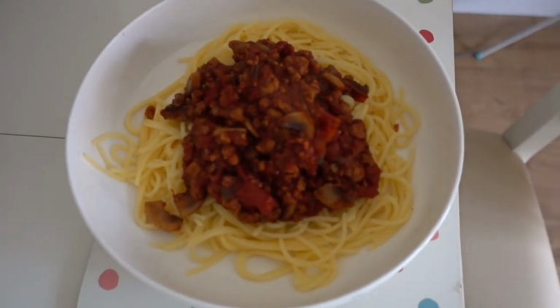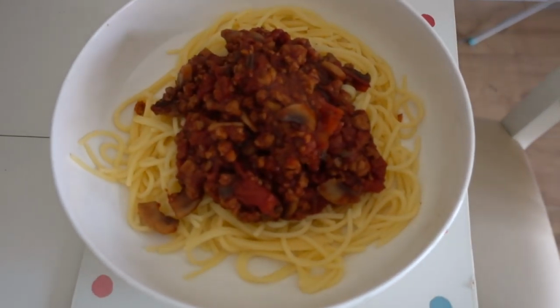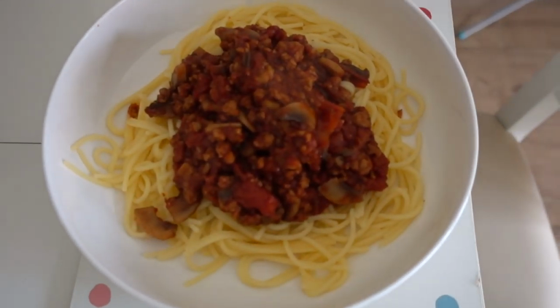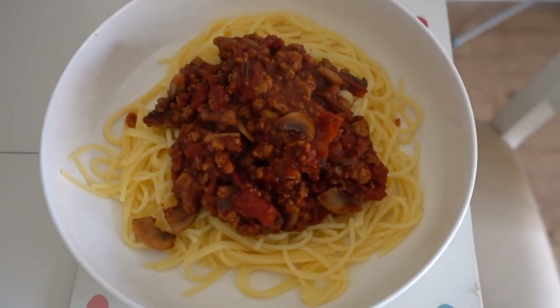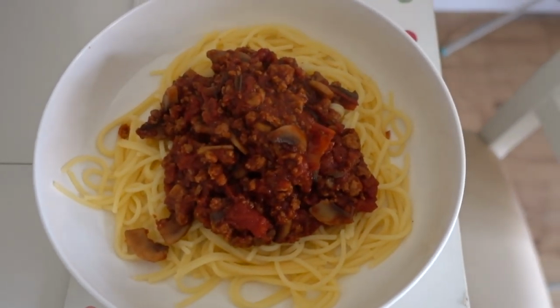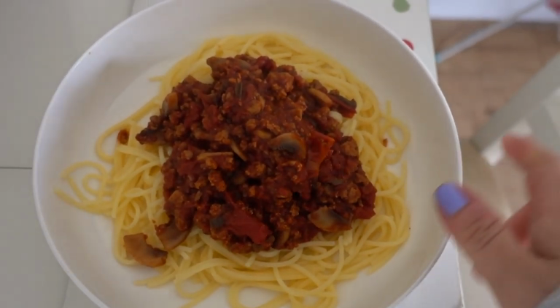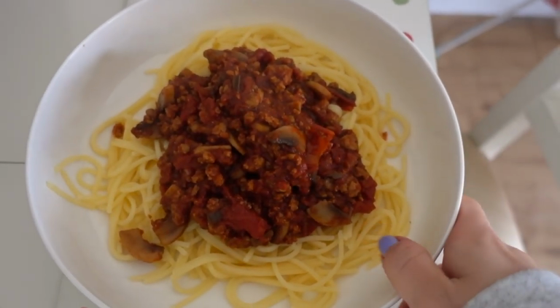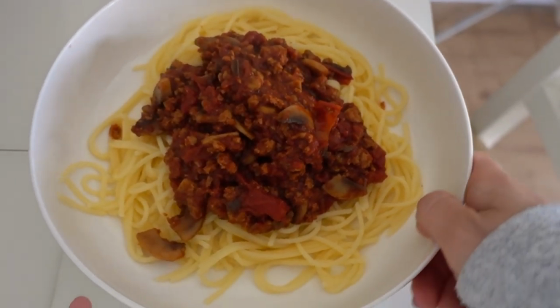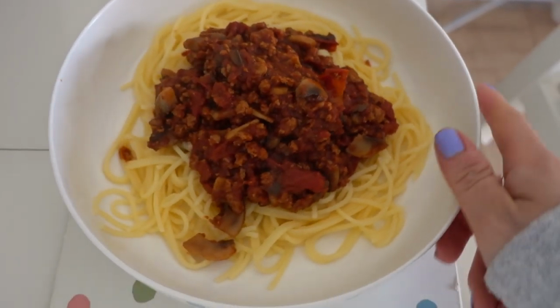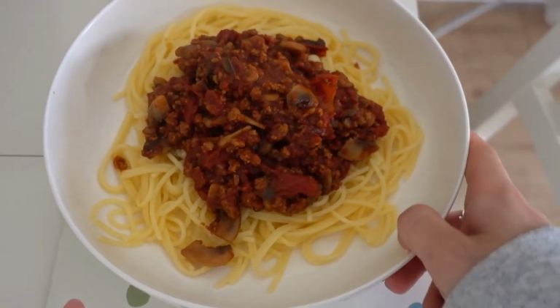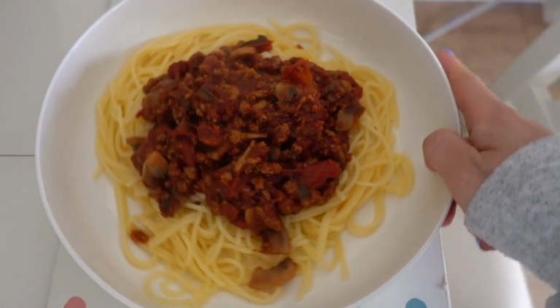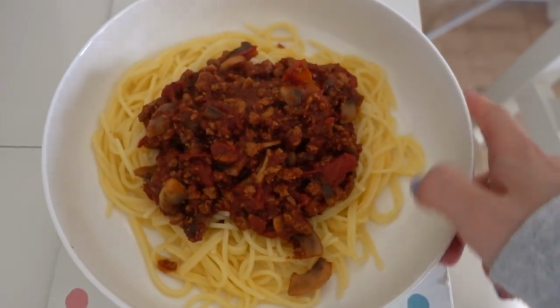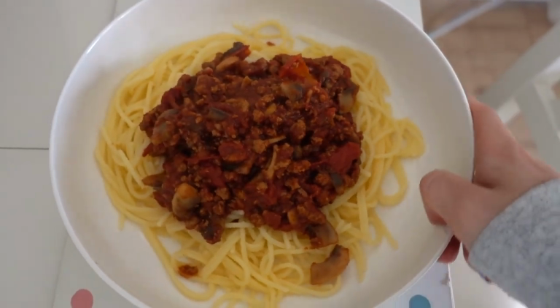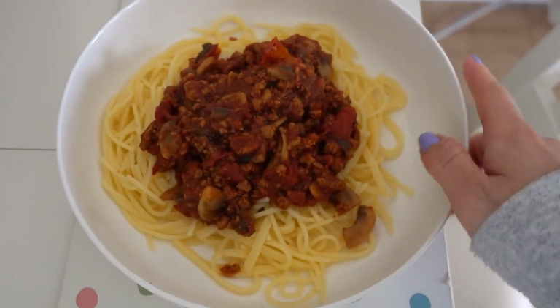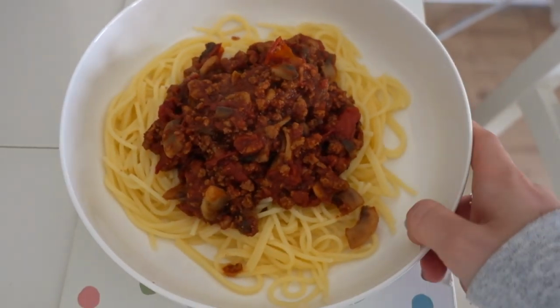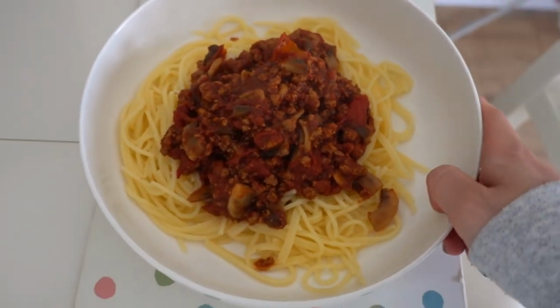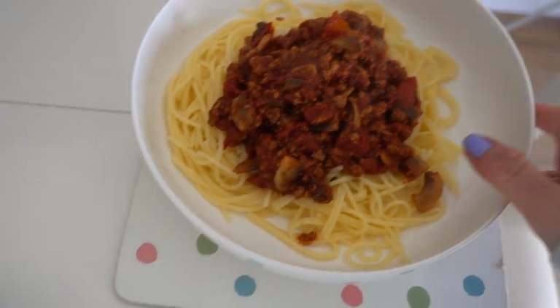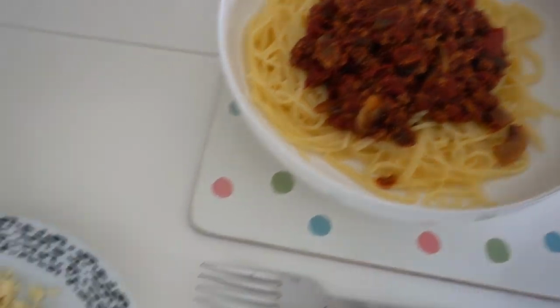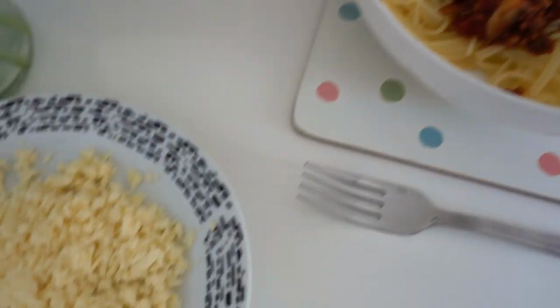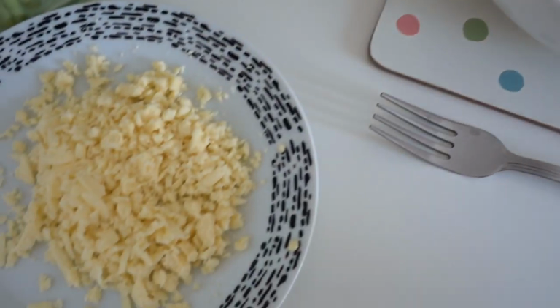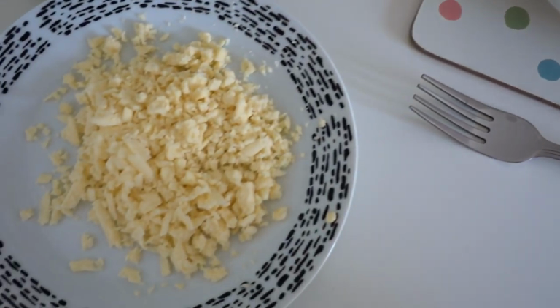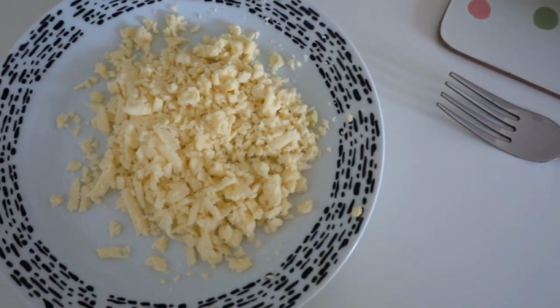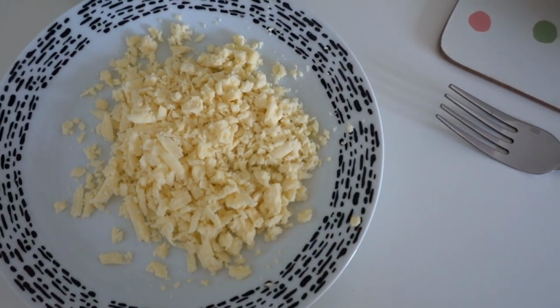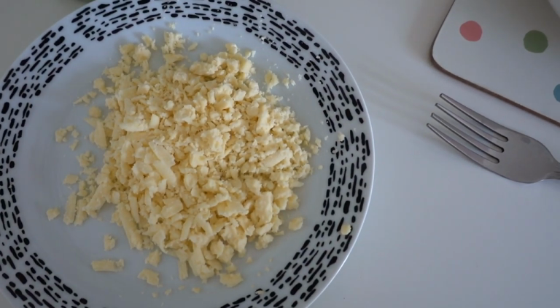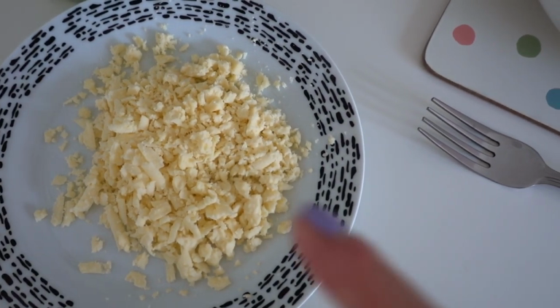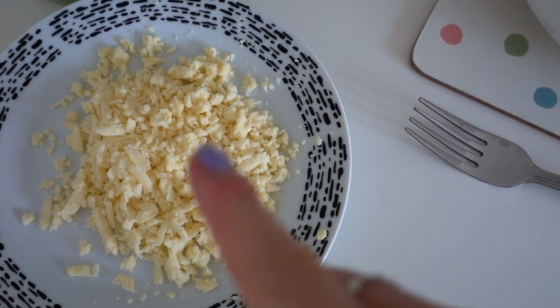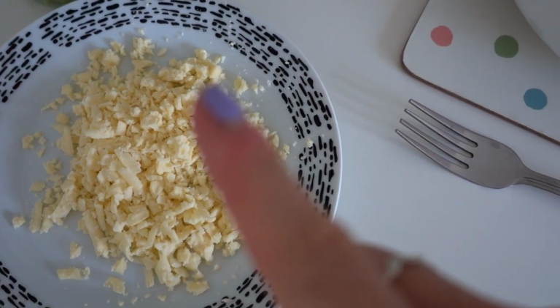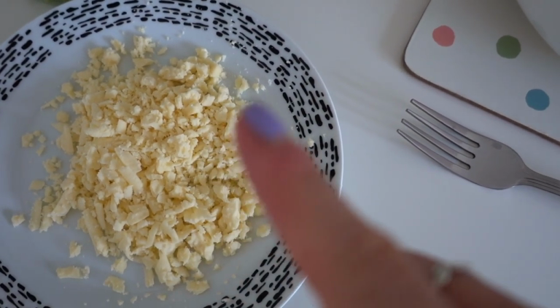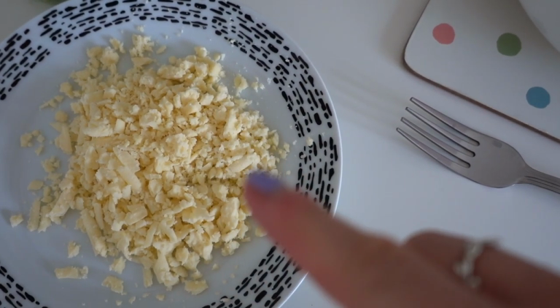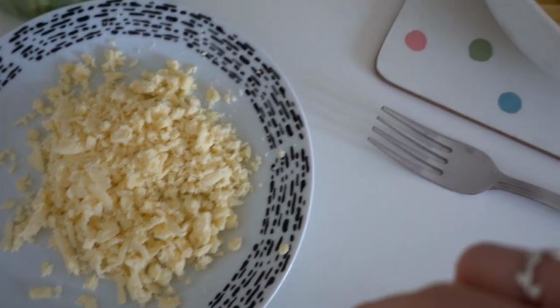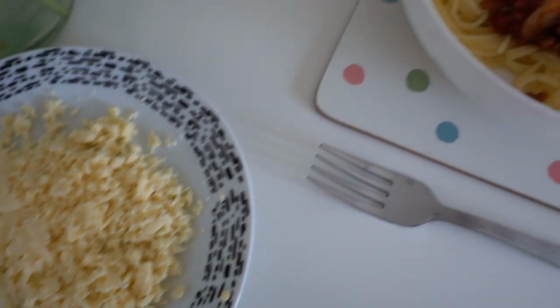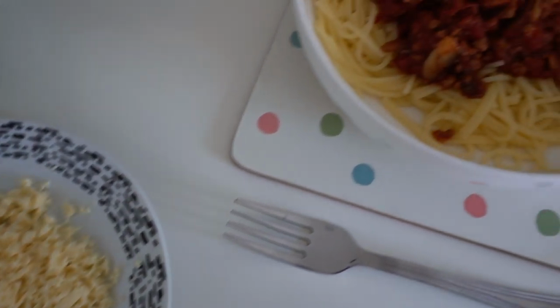Here we go — gluten-free pasta and then some cheese, although this isn't the nicest cheese.